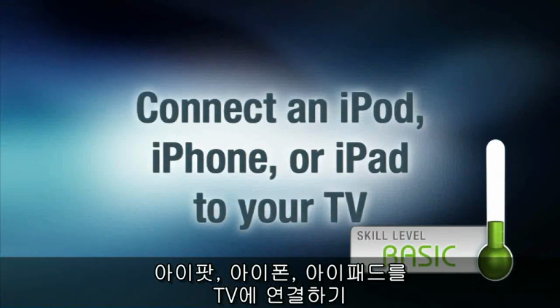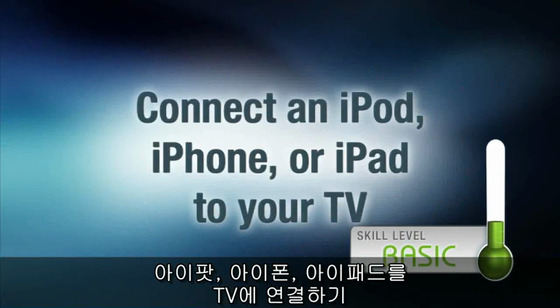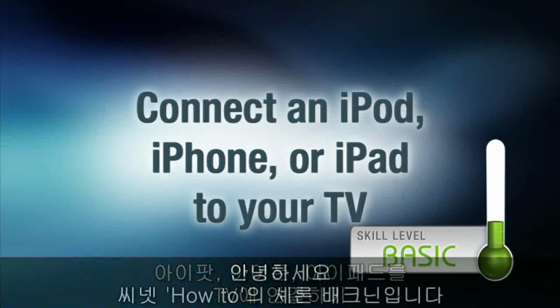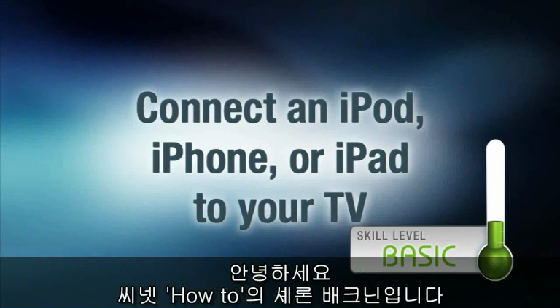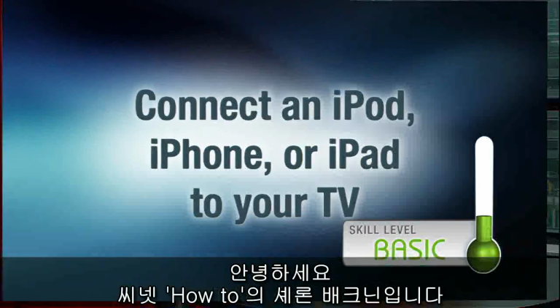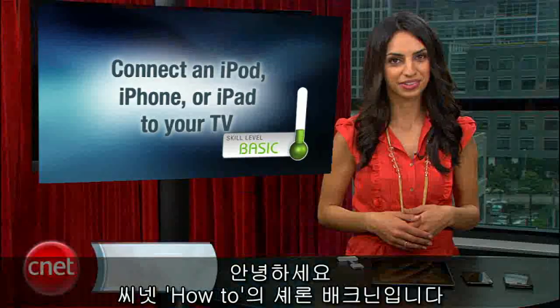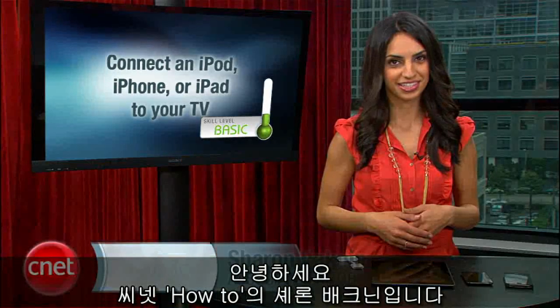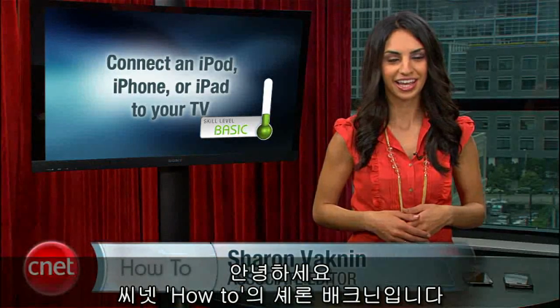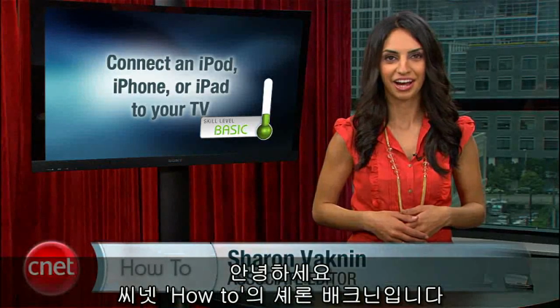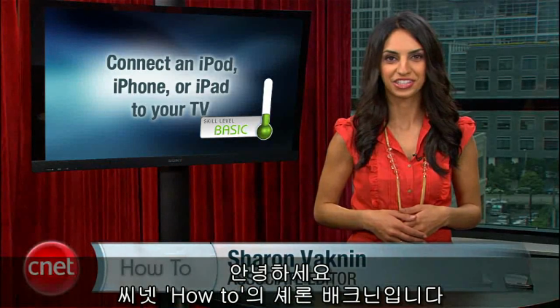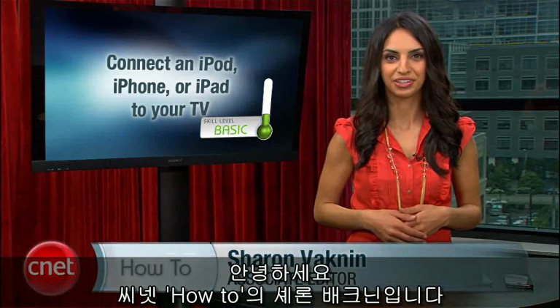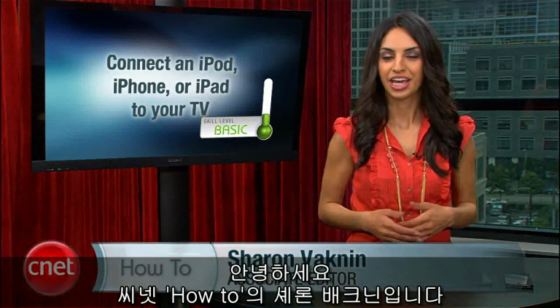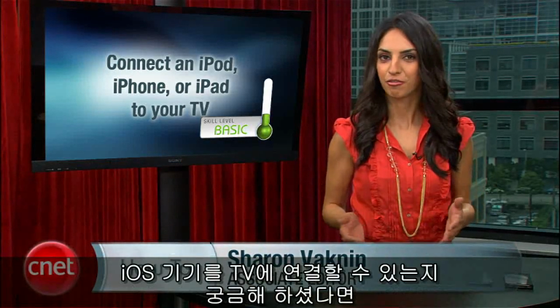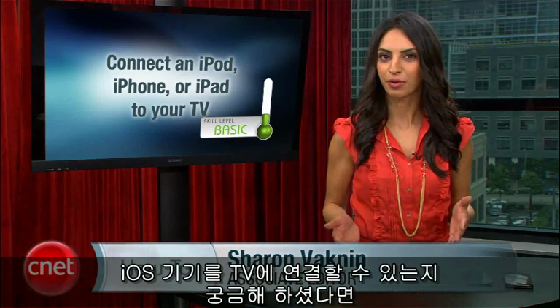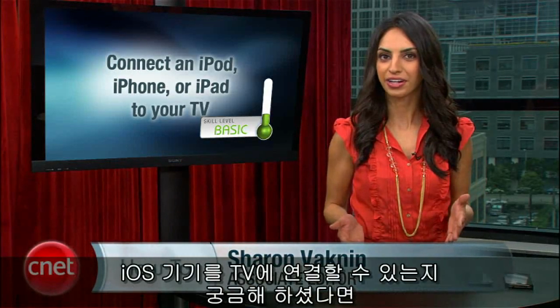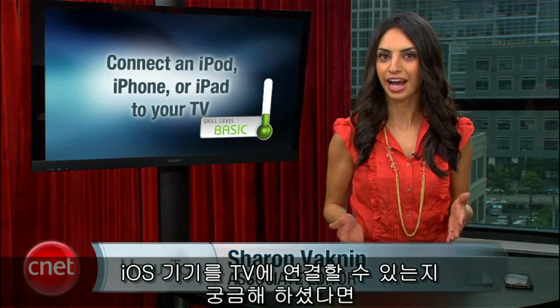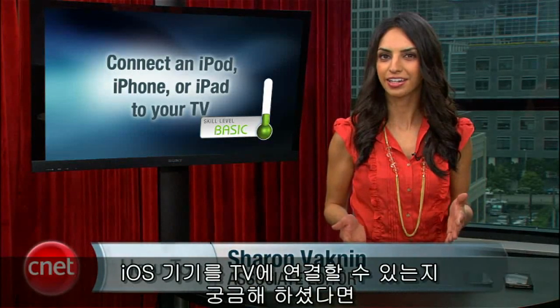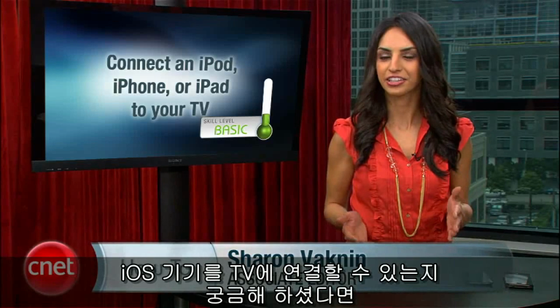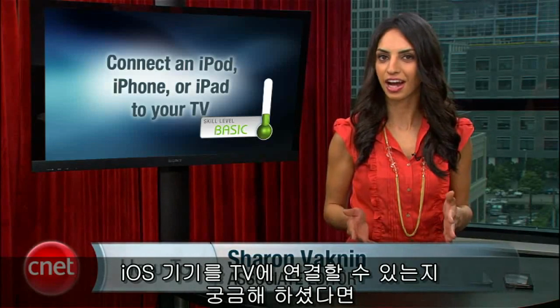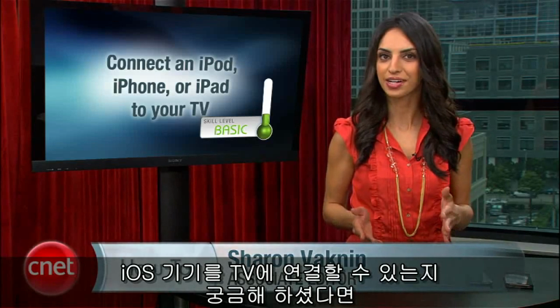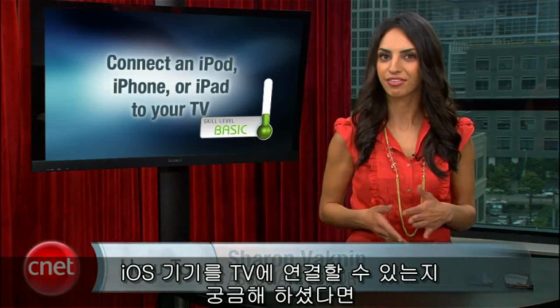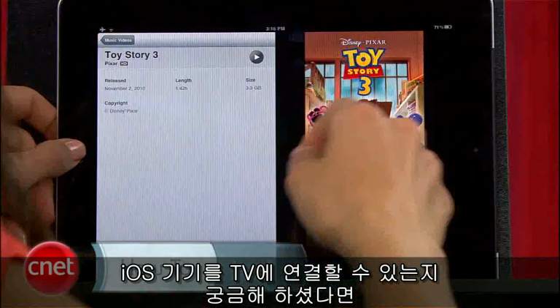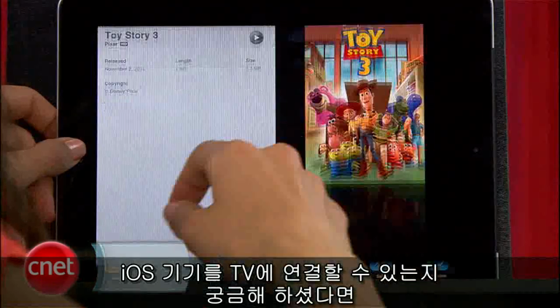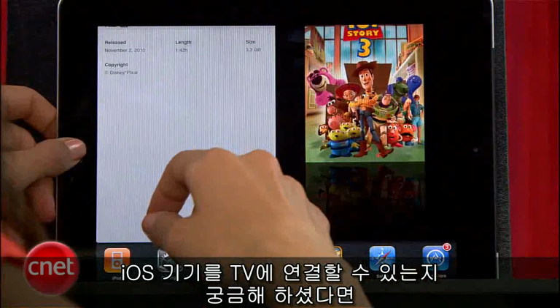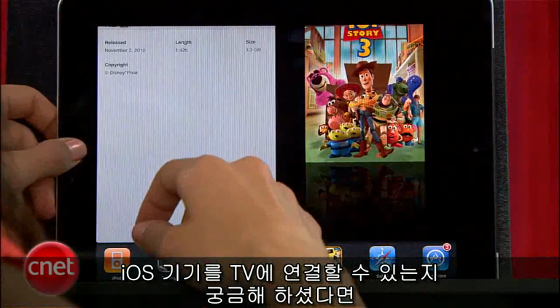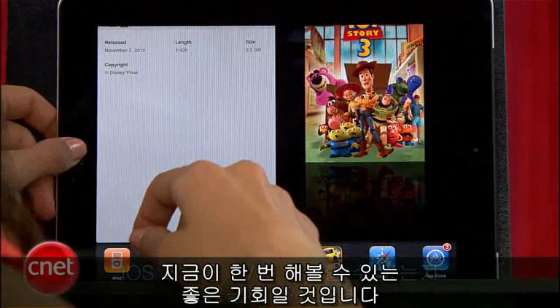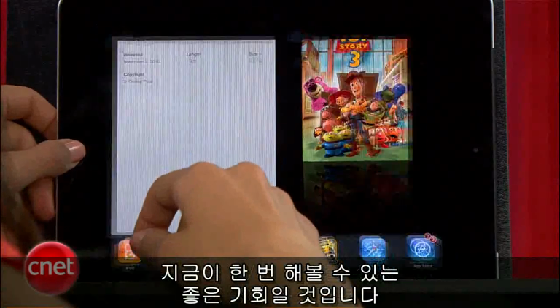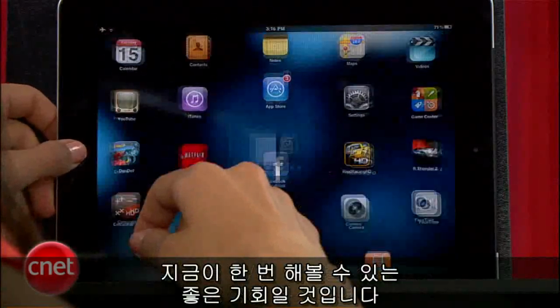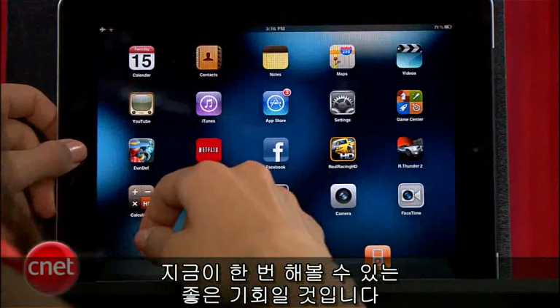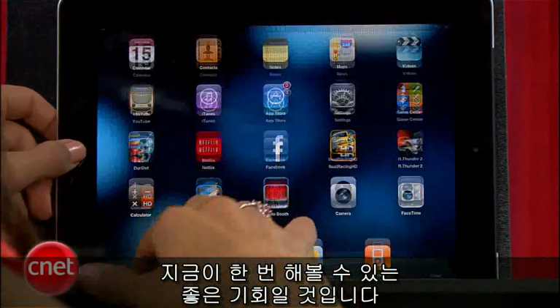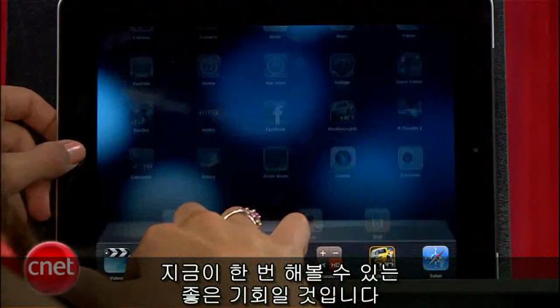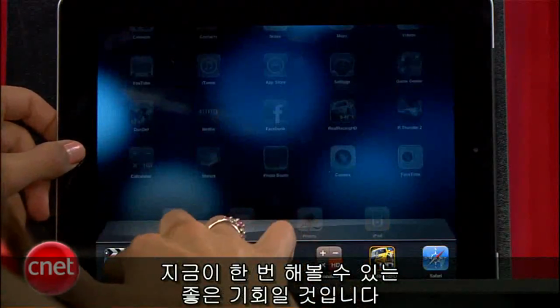Hi, I'm Sharon Bagnon with the CNET How To. If you've been wondering how to connect your iOS device to your TV, now's a good time to try it out.